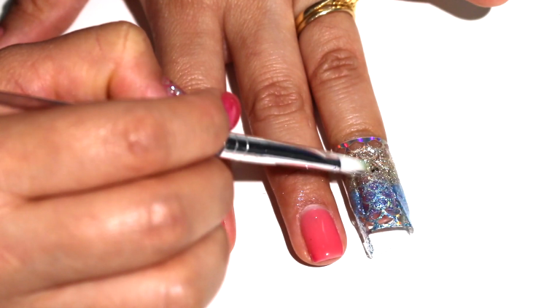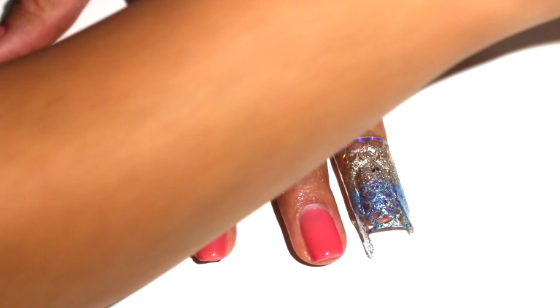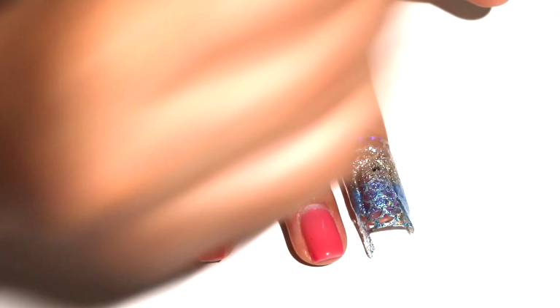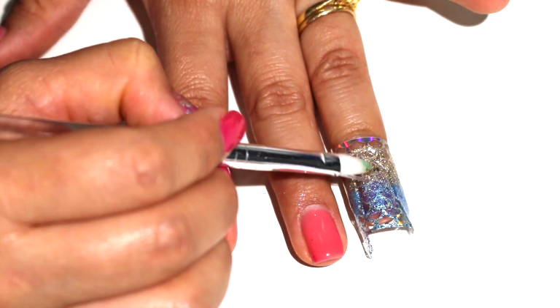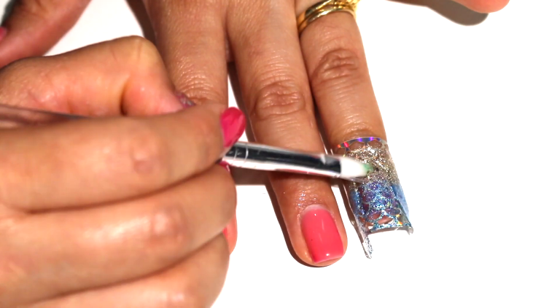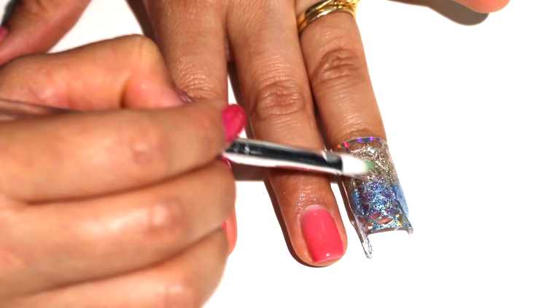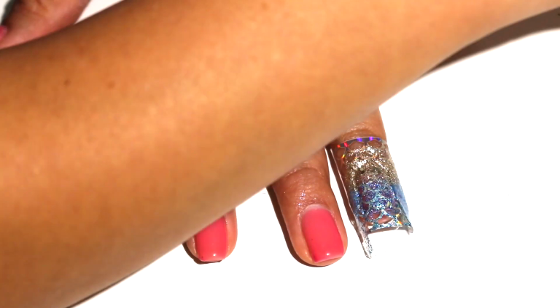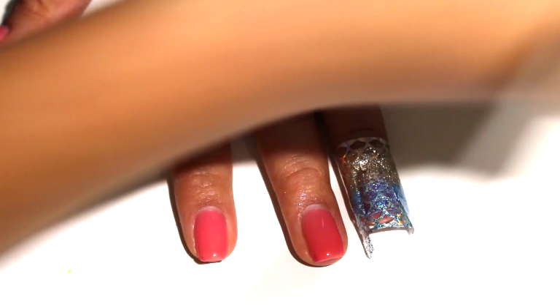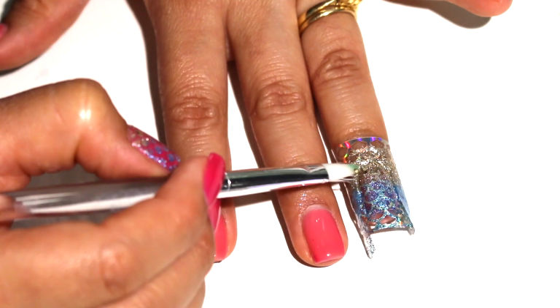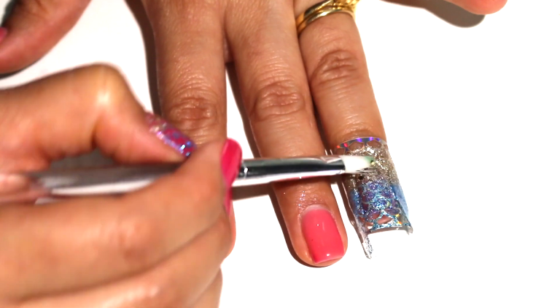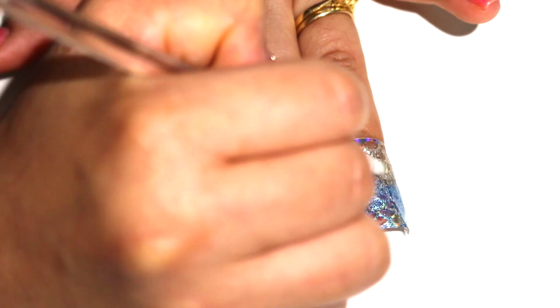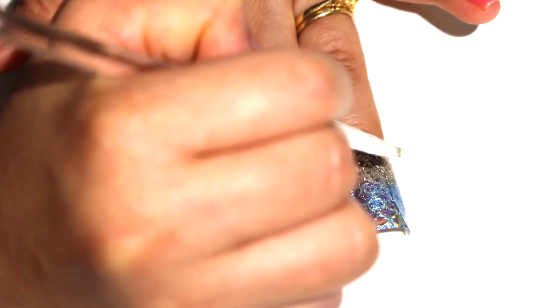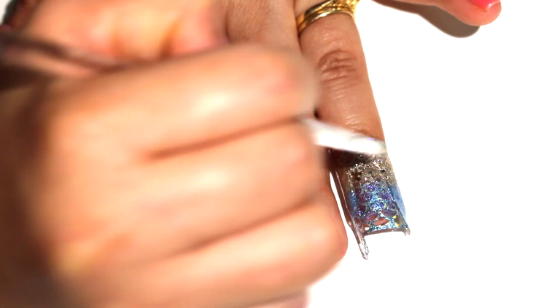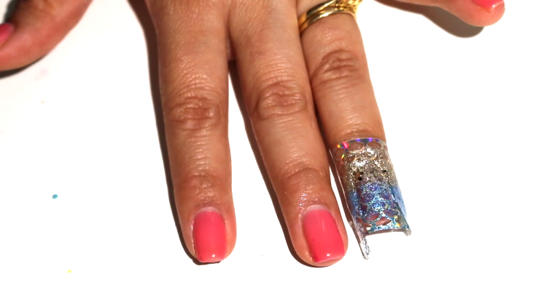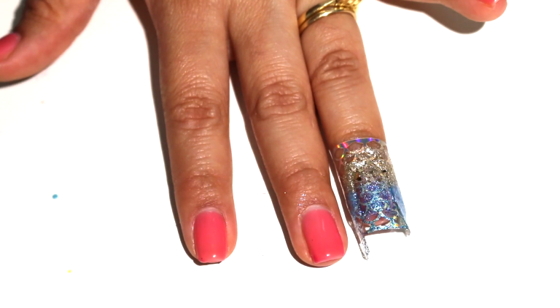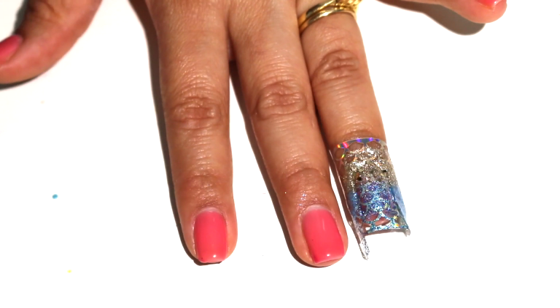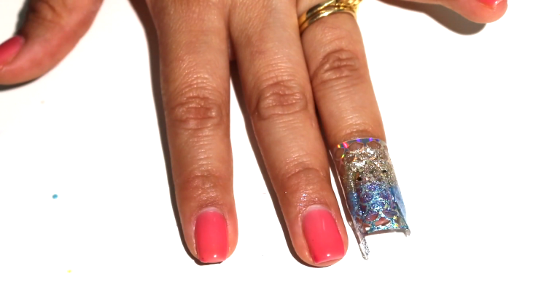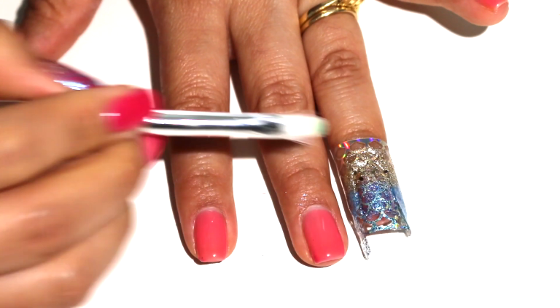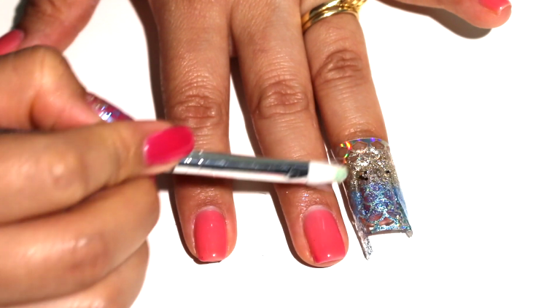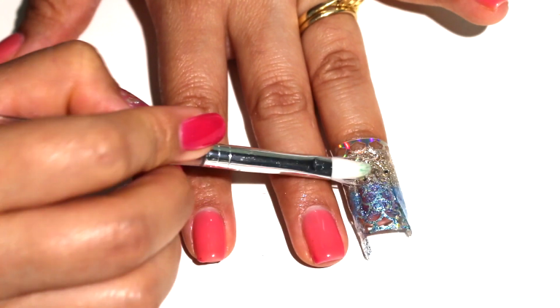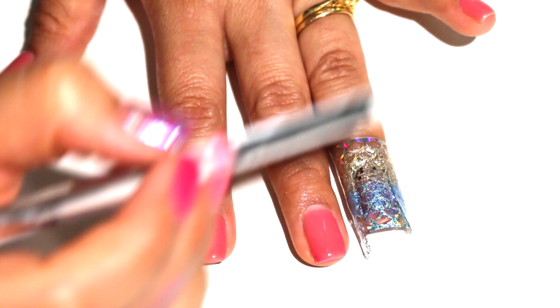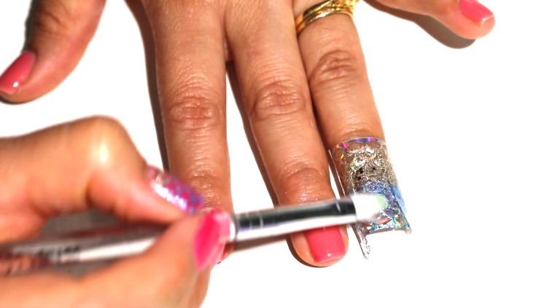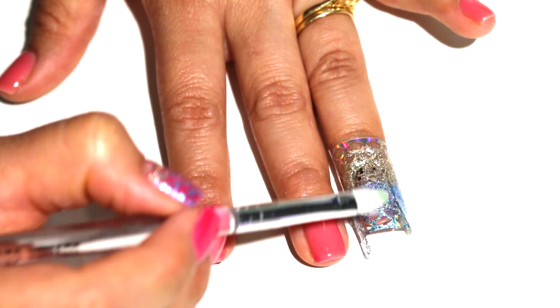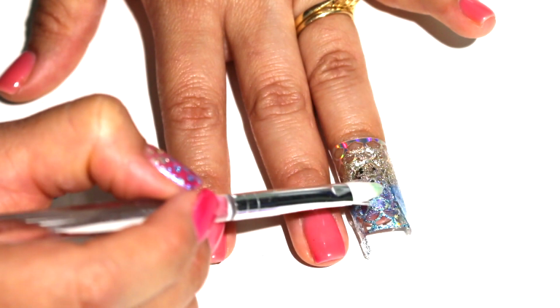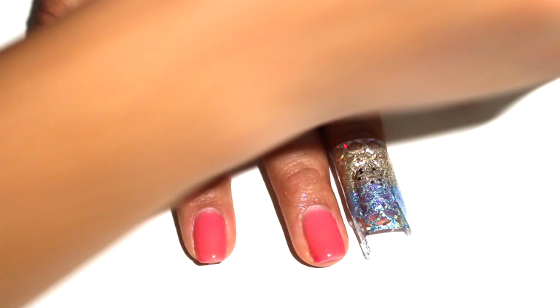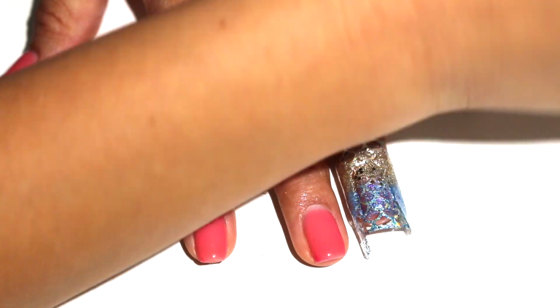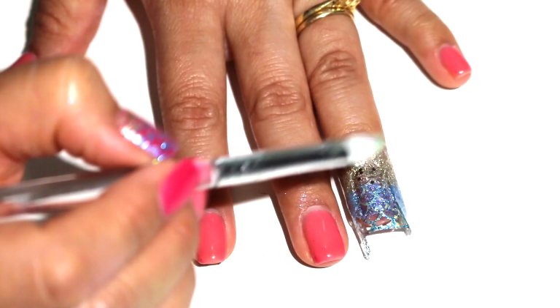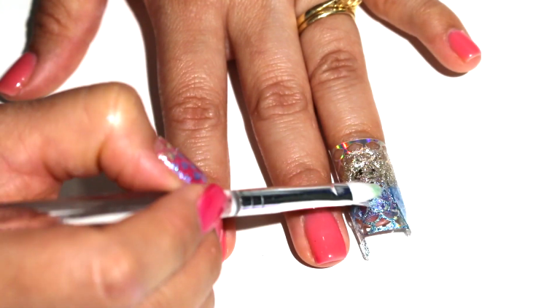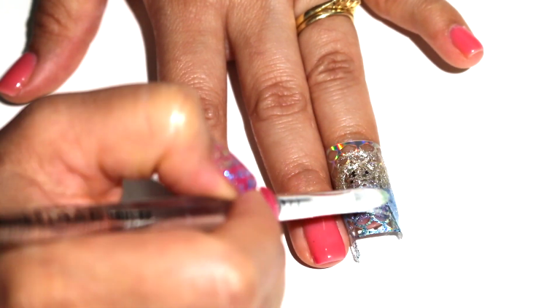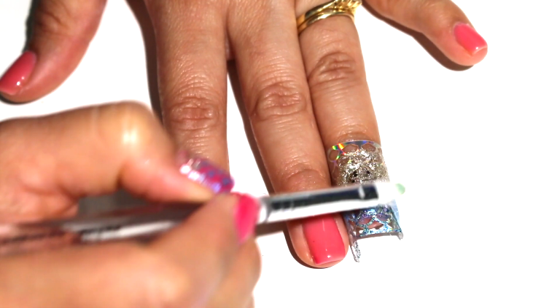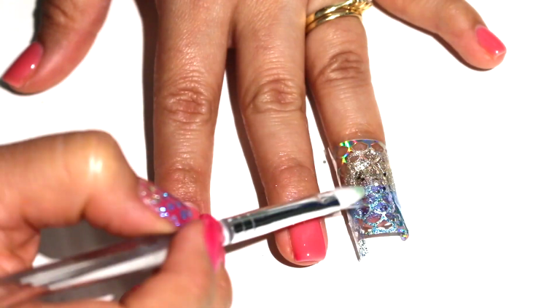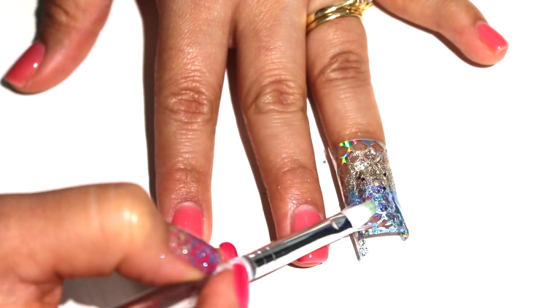Here, I put a chunky gold glitter in the gold section and iridescent glitter in the blue section.